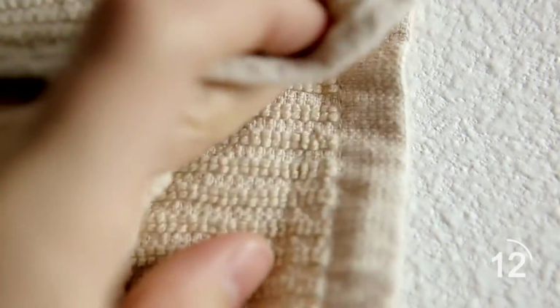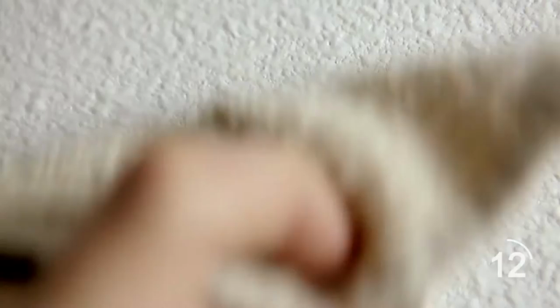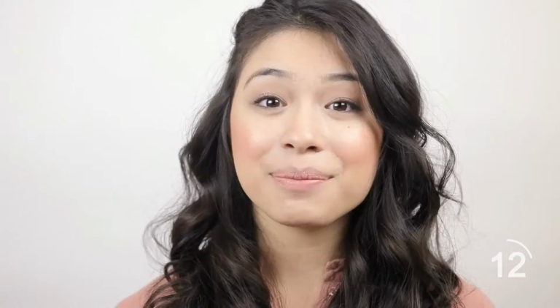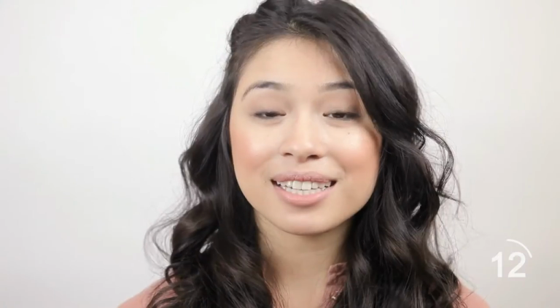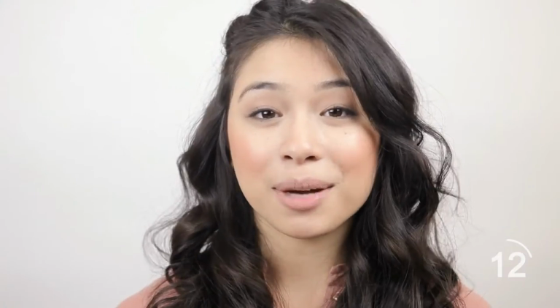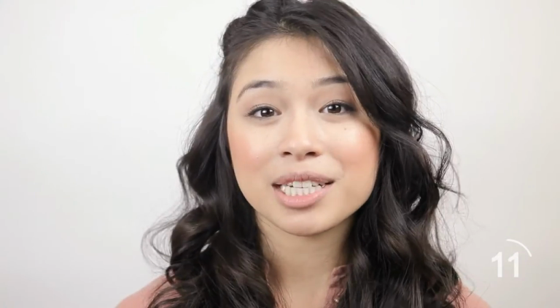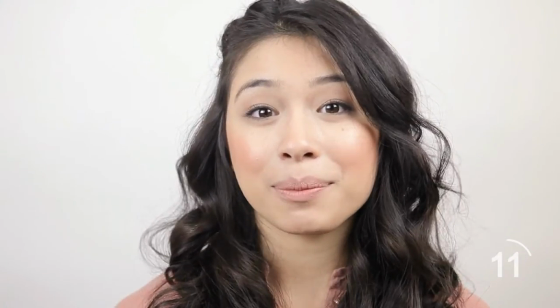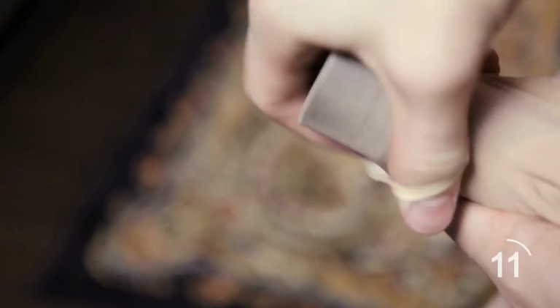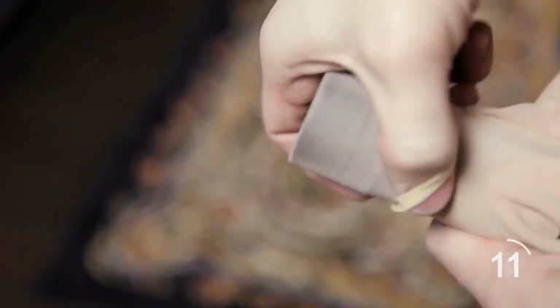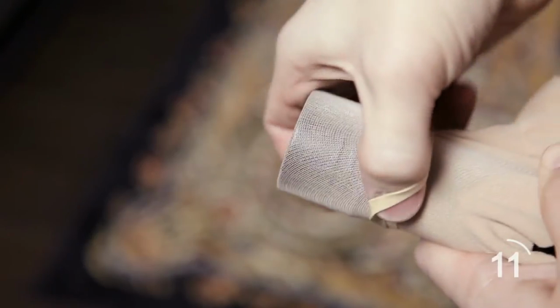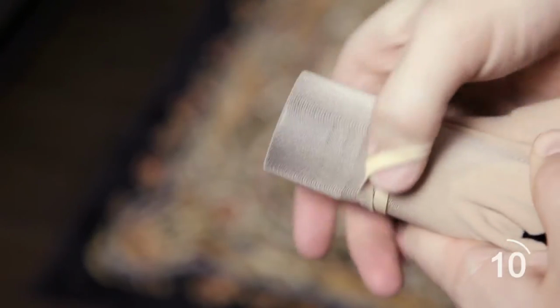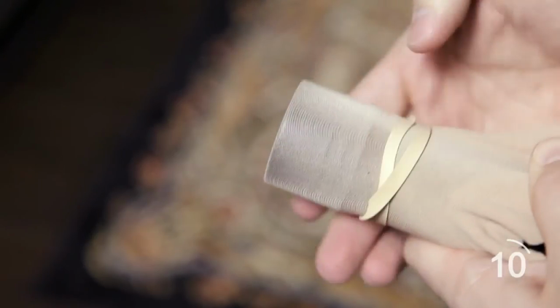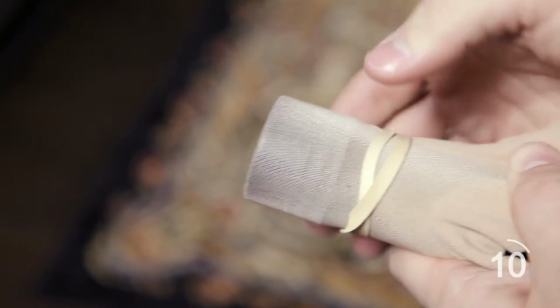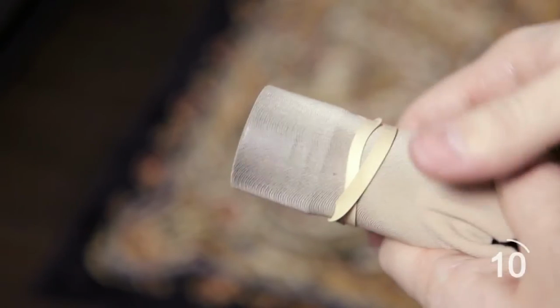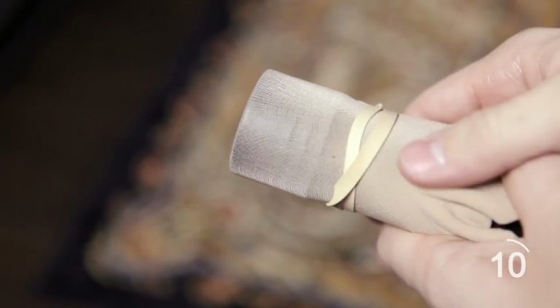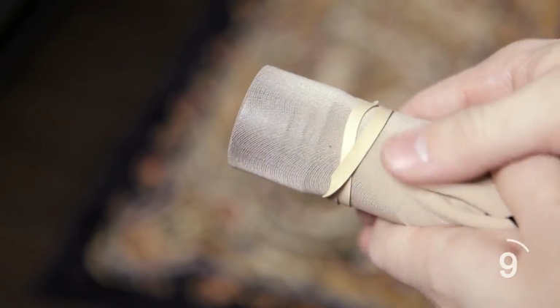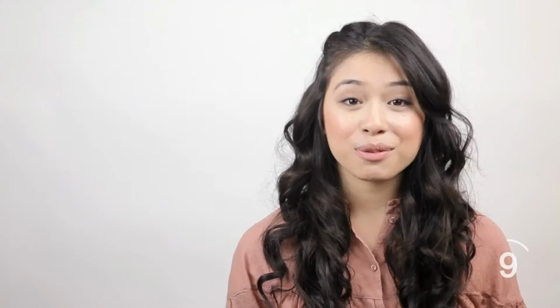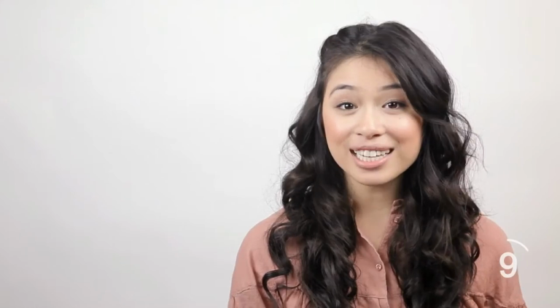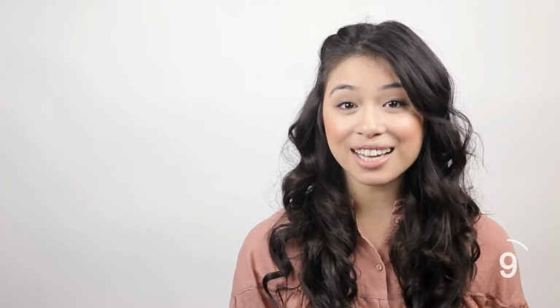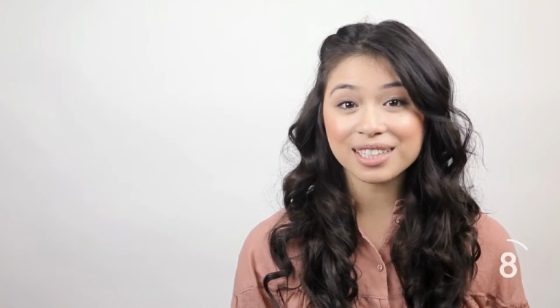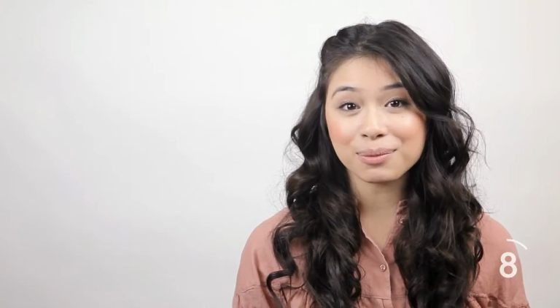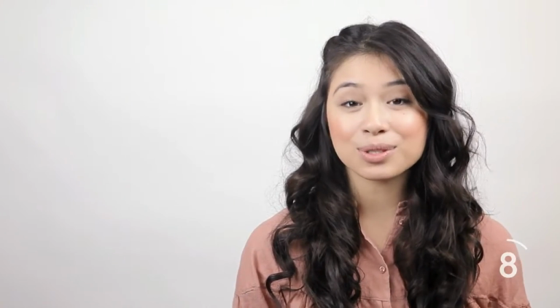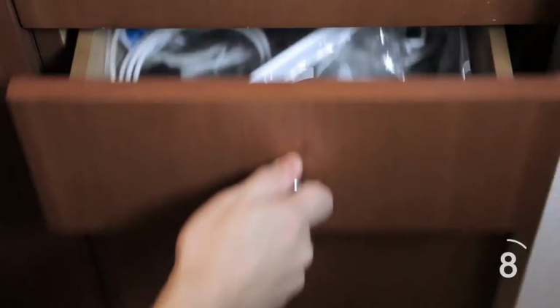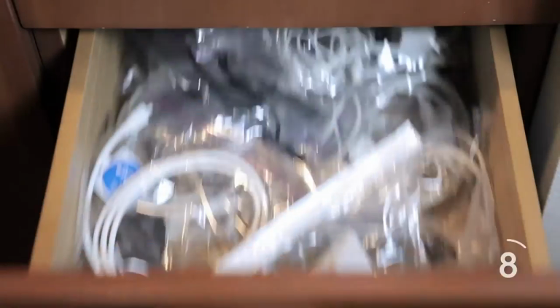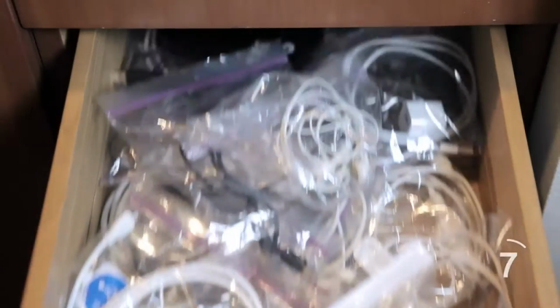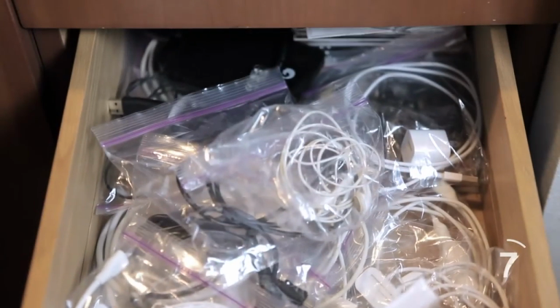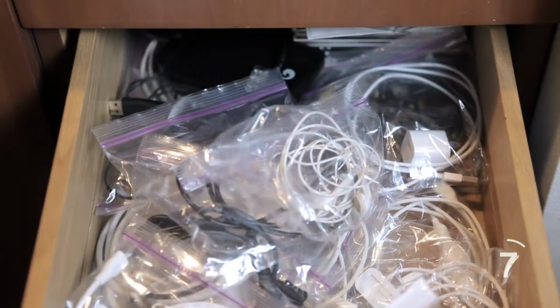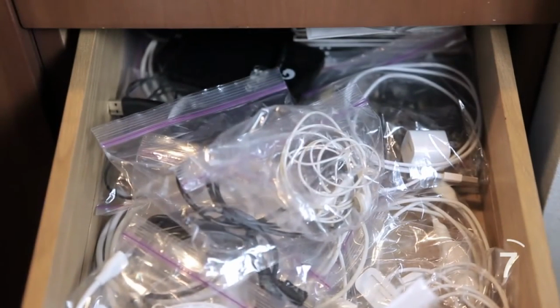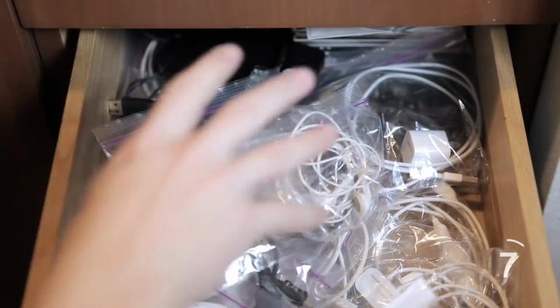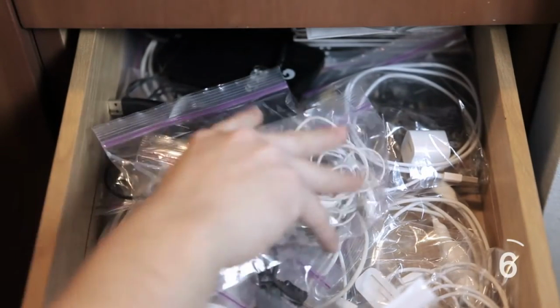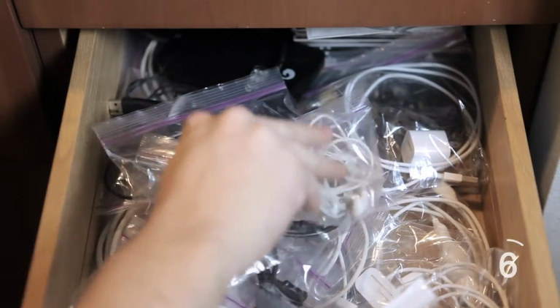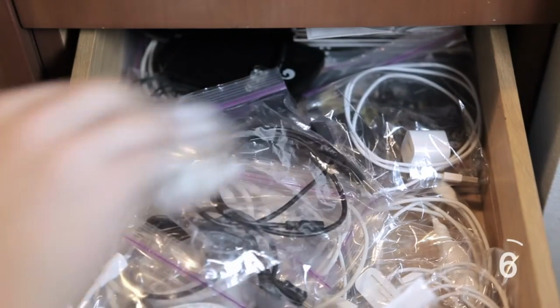Find tiny missing objects by placing a stocking around the end of a vacuum. To prevent tangled cables, store them in zipper bags for more organized storage.